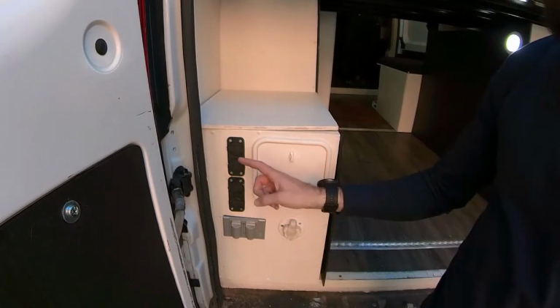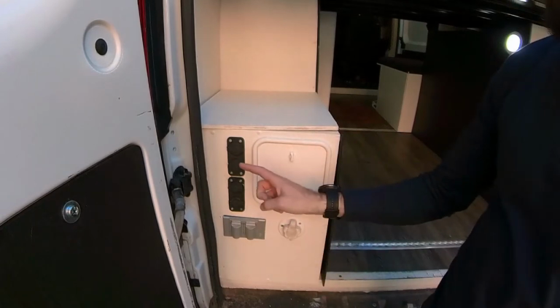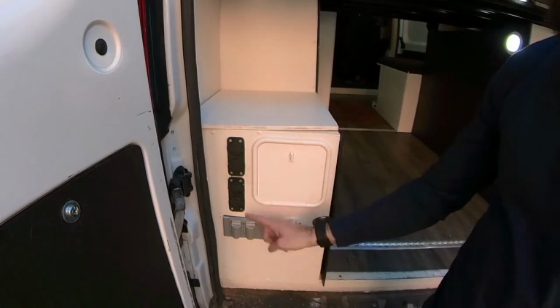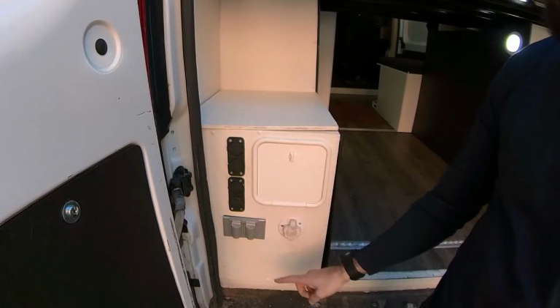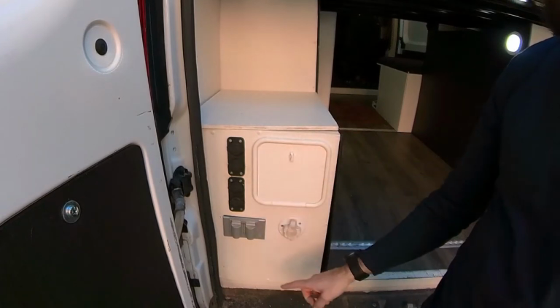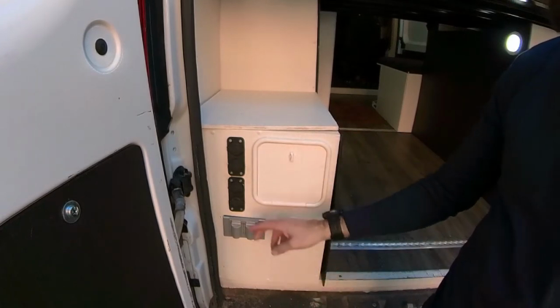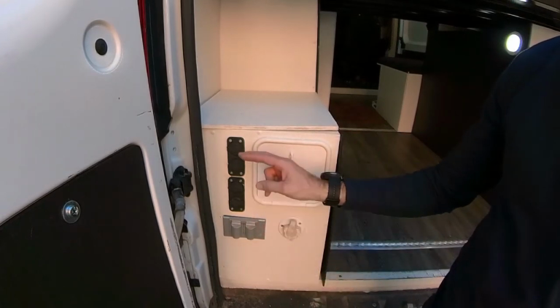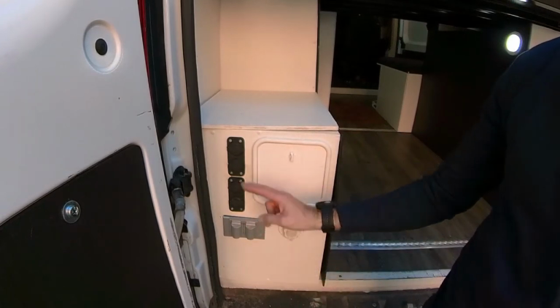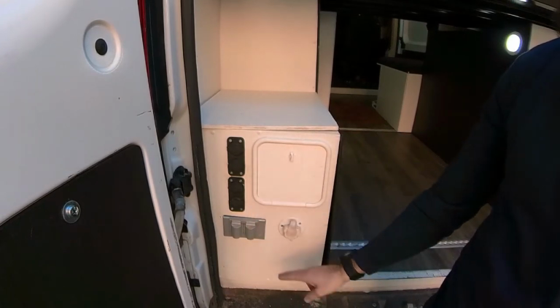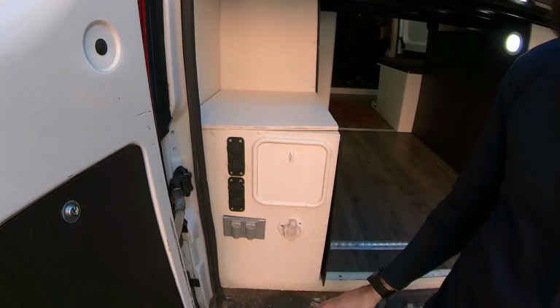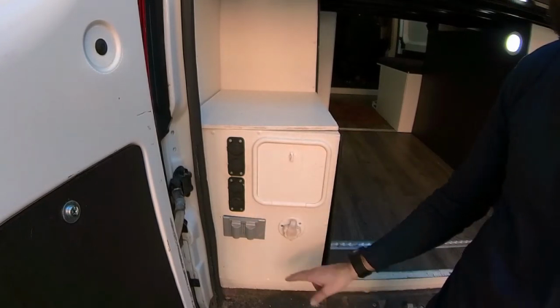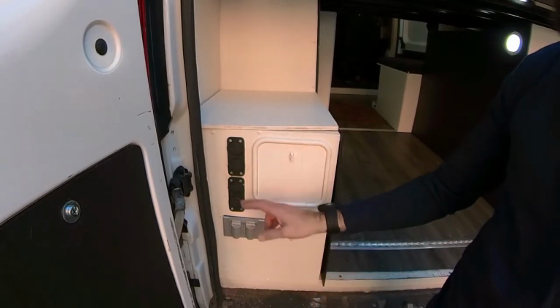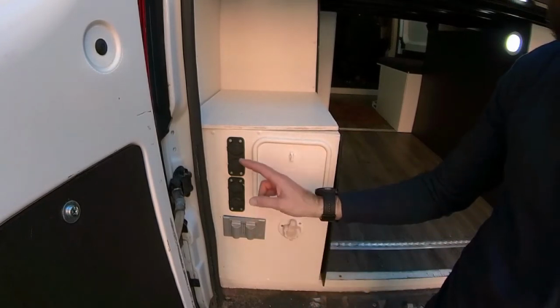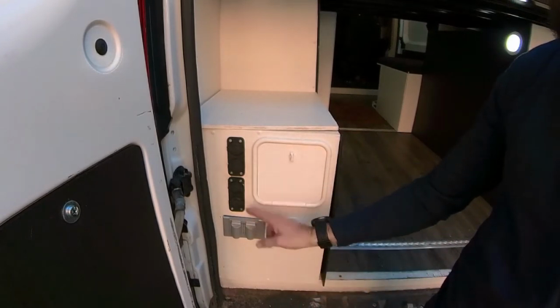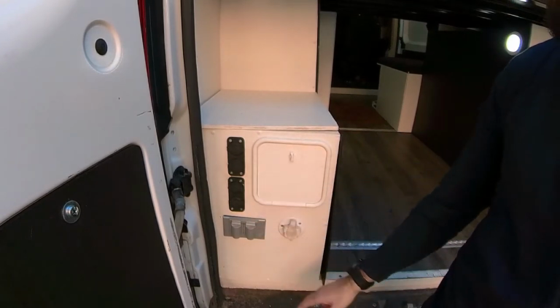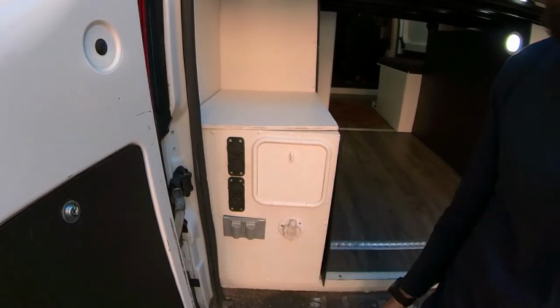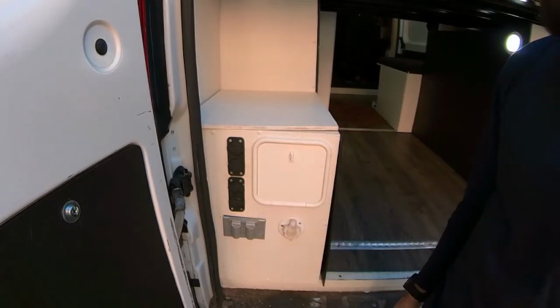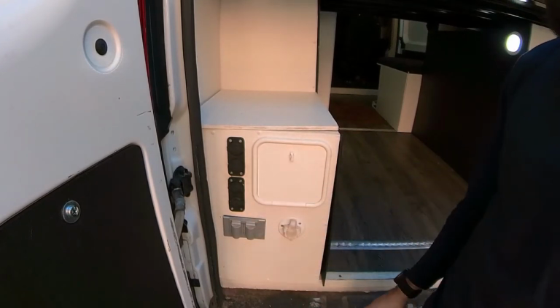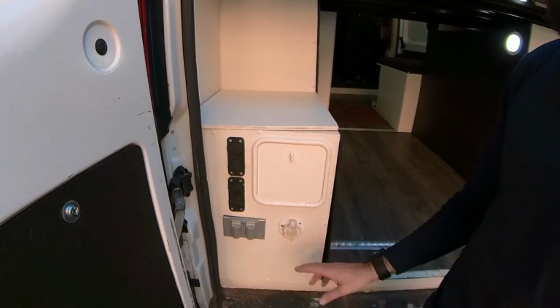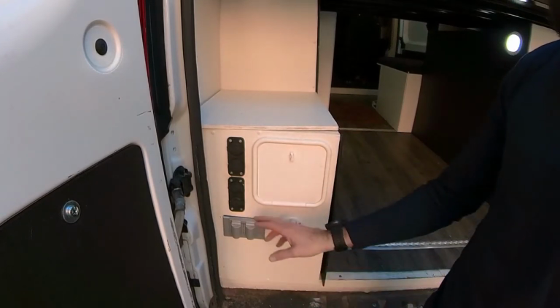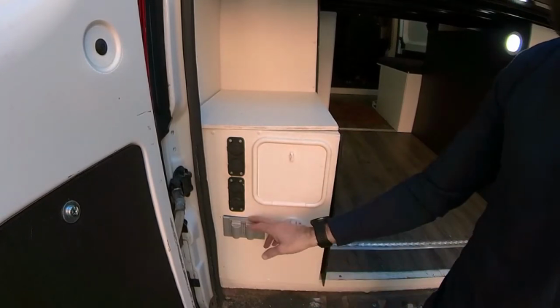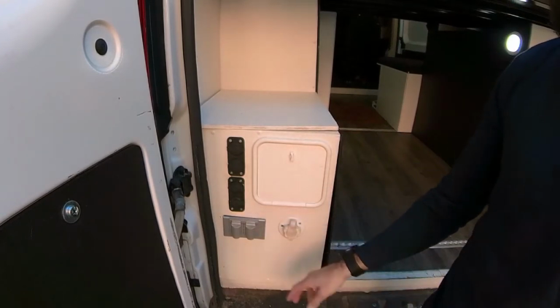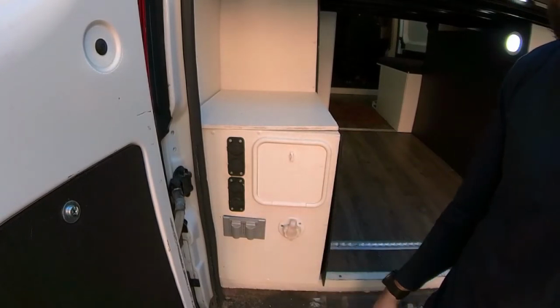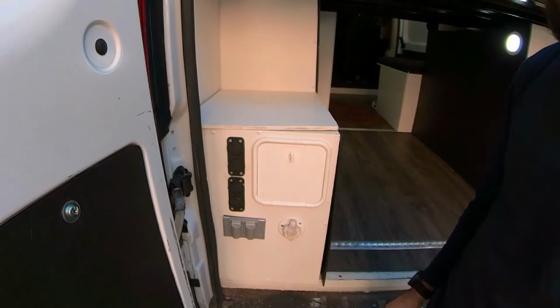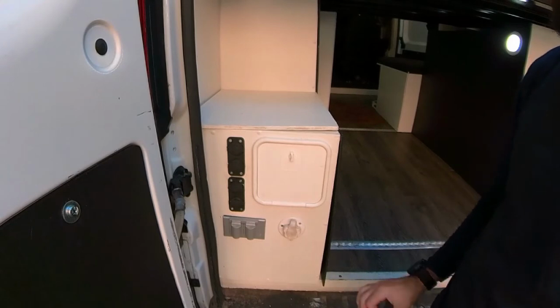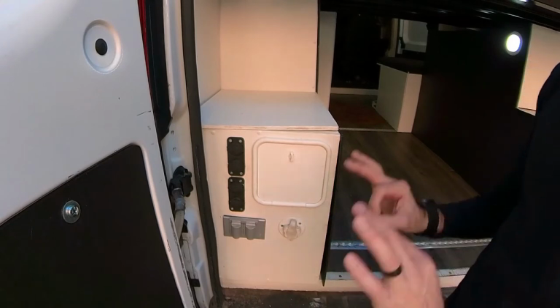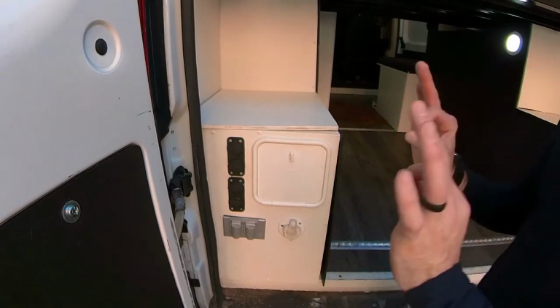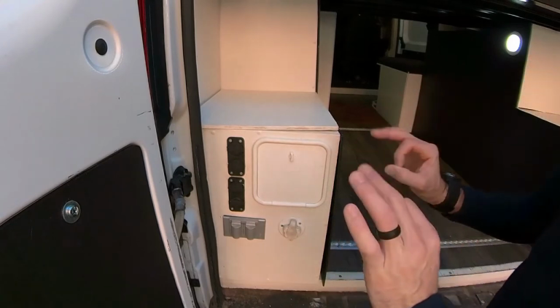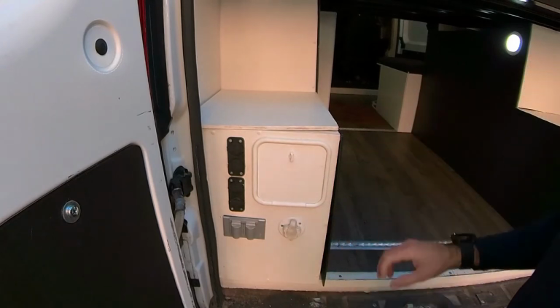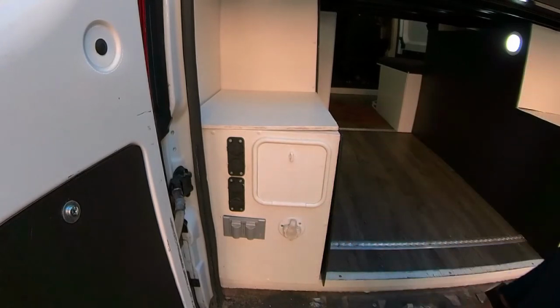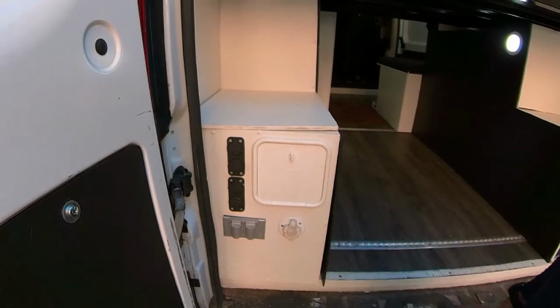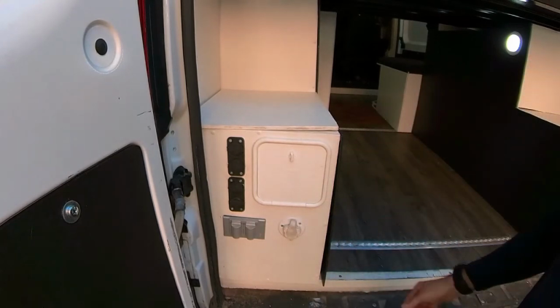I have run circular saws, I've run angle grinders, I've run so much stuff off of this electrical system. It is fabulous.